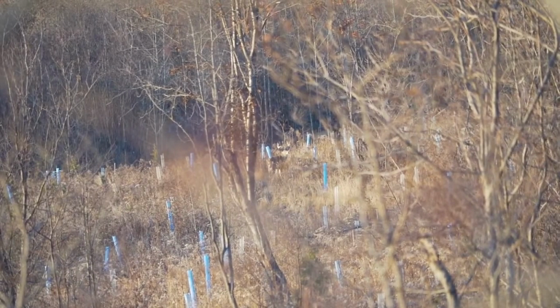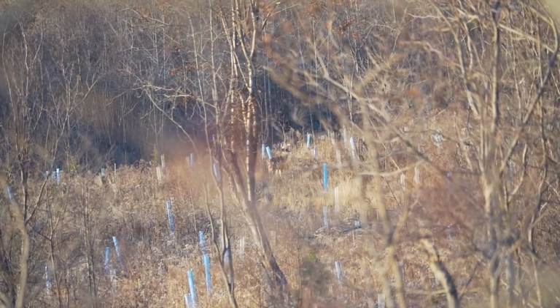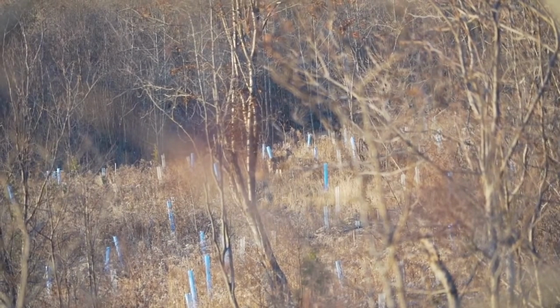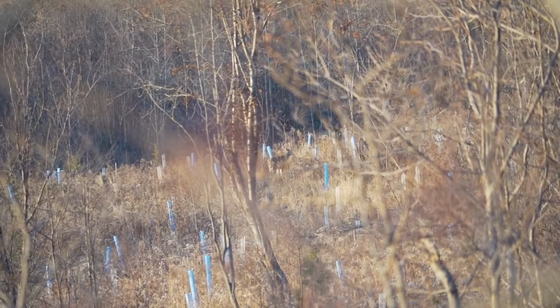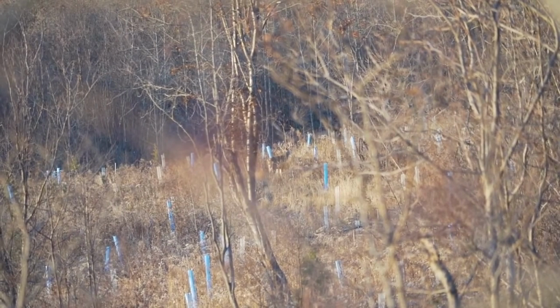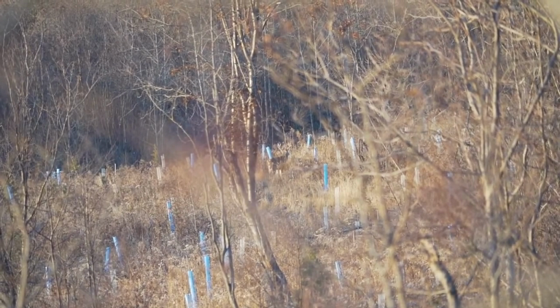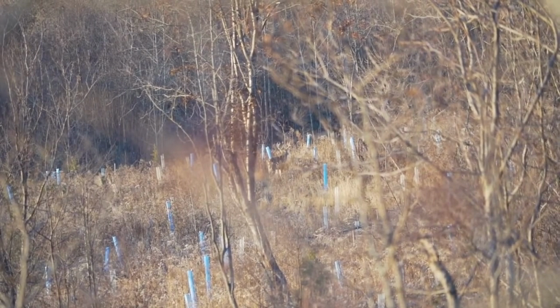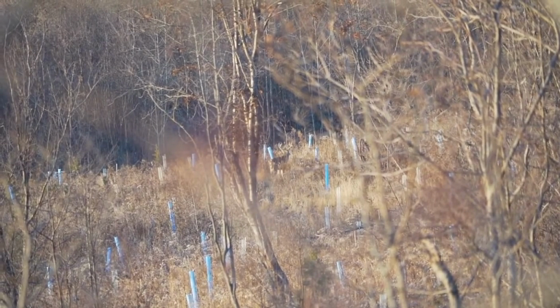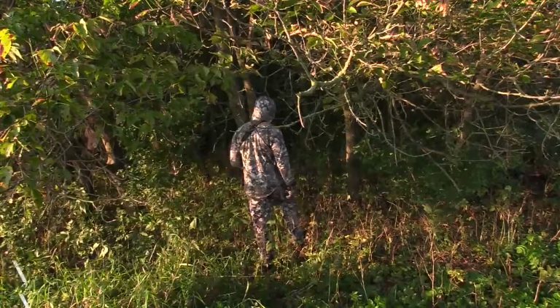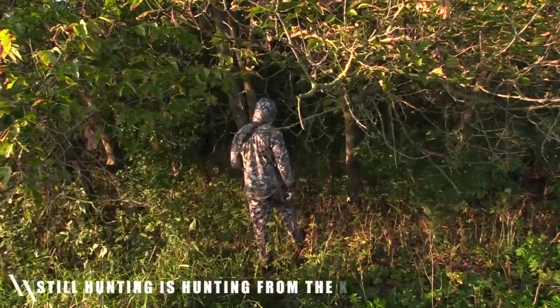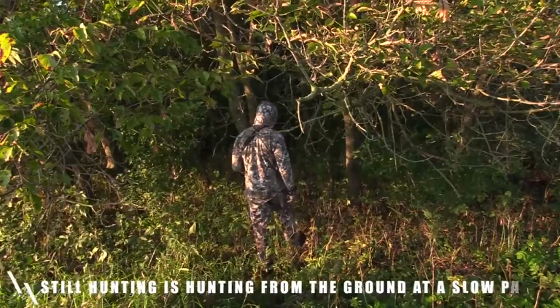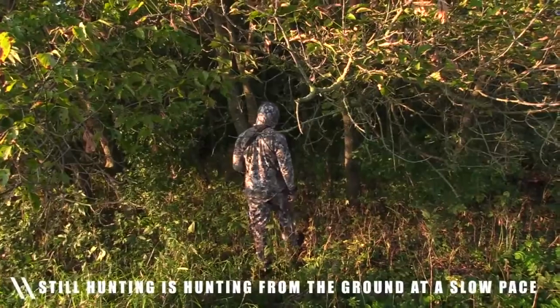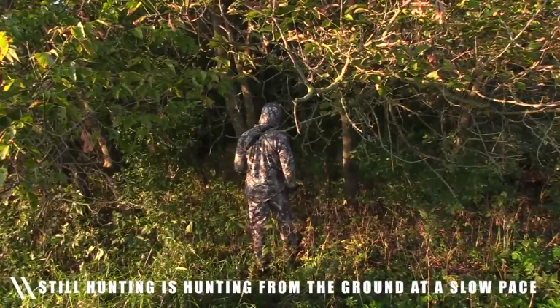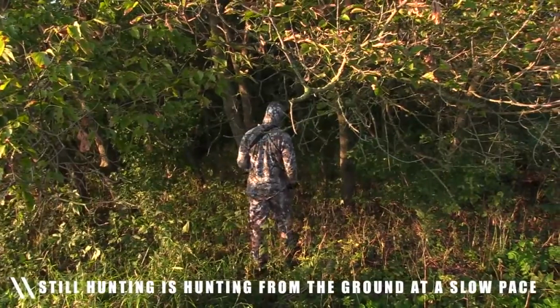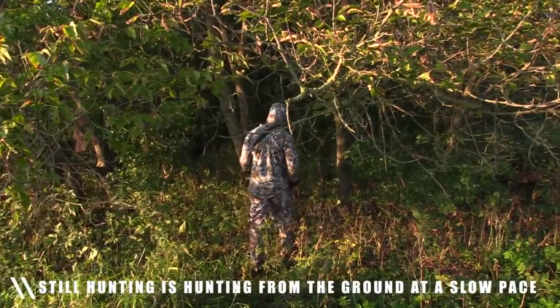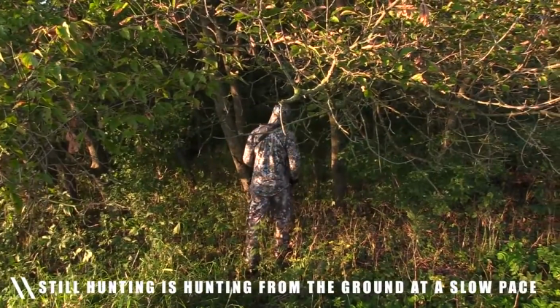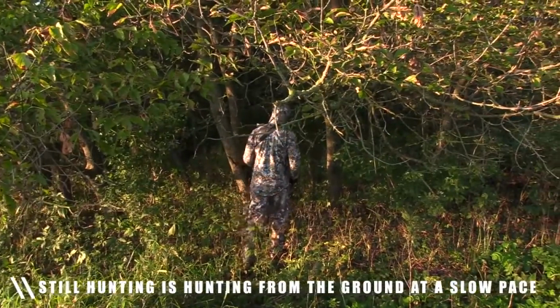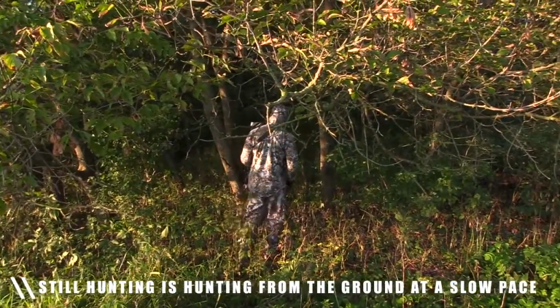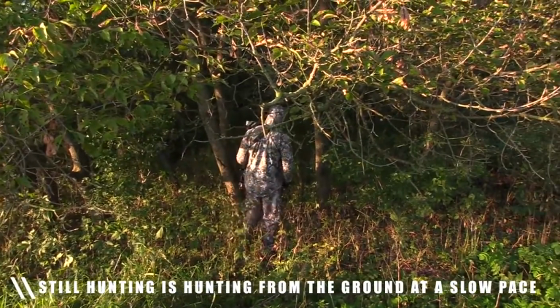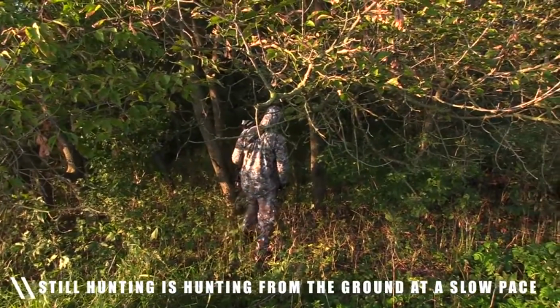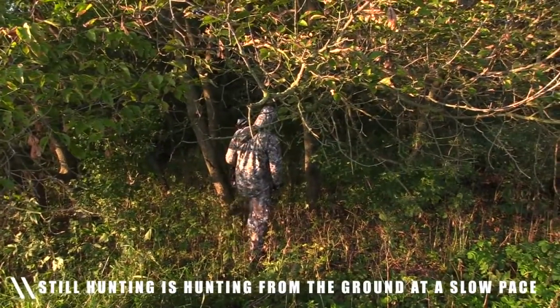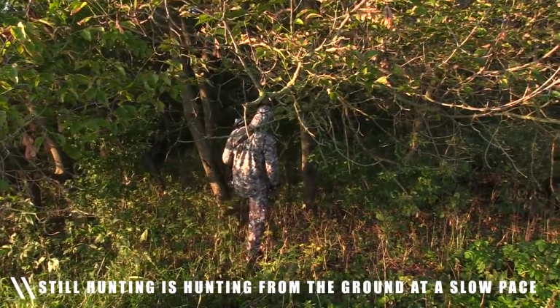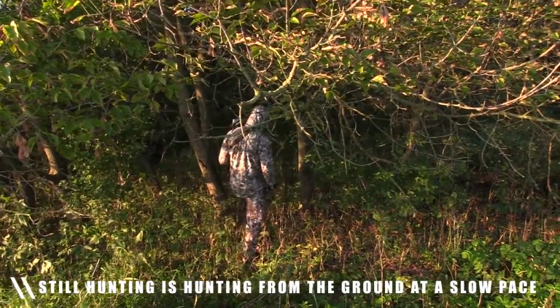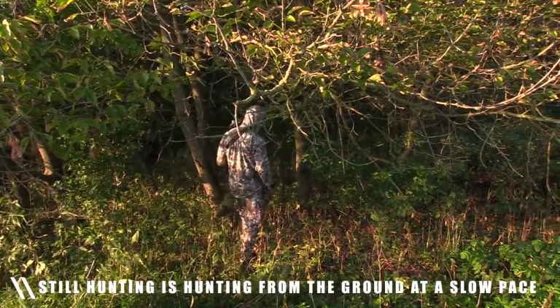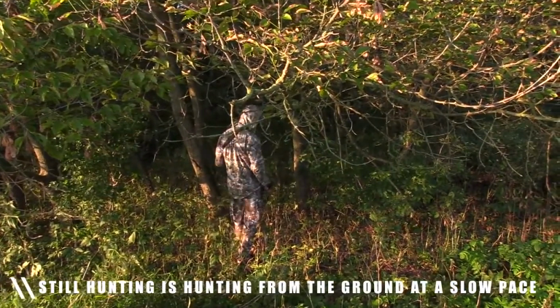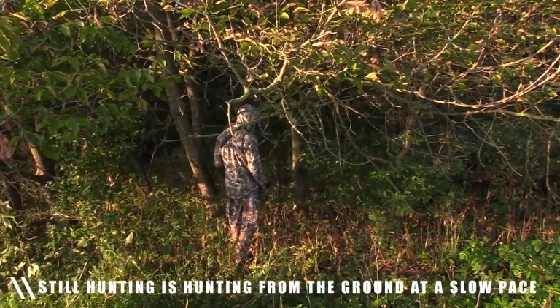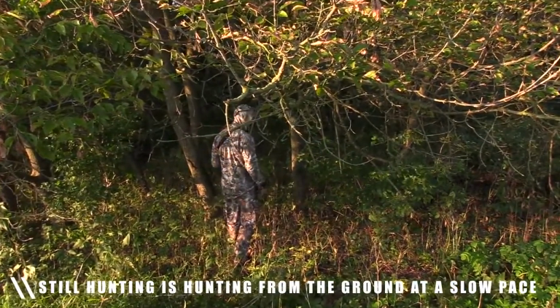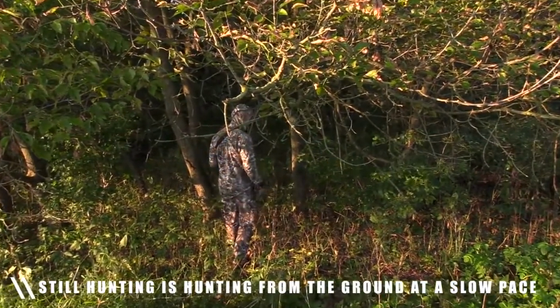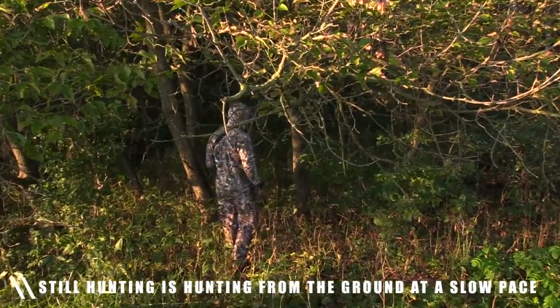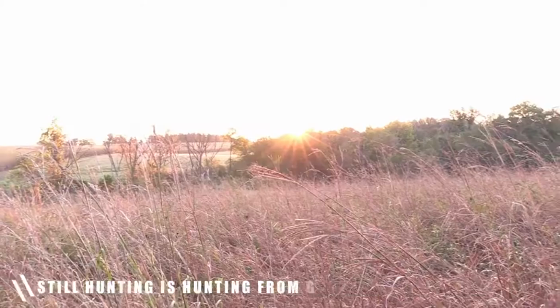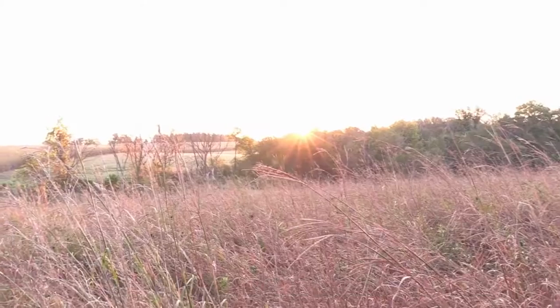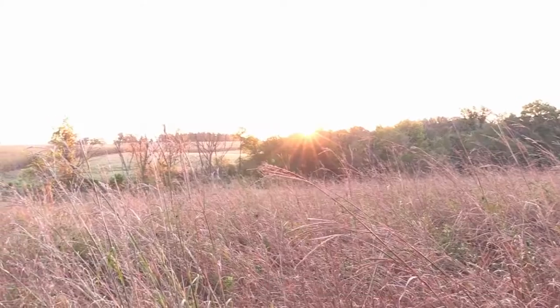Still hunting is simply walking through the woods at a slow pace and catching a deer before it sees you. And here's why it can work.